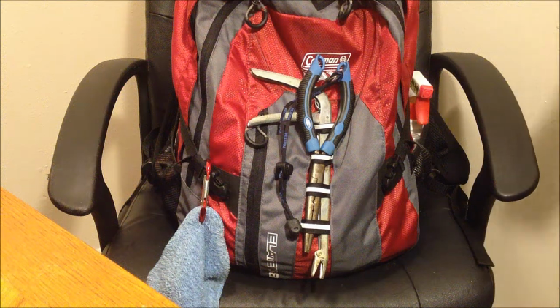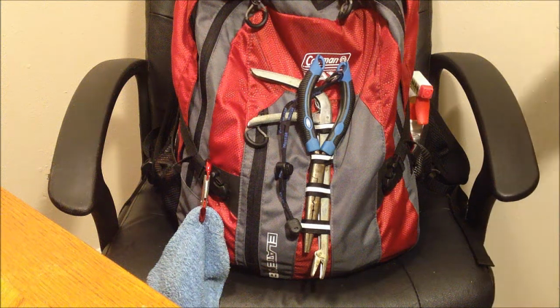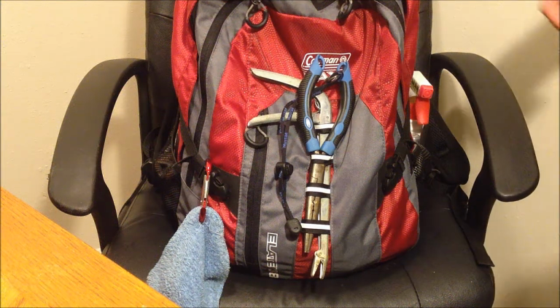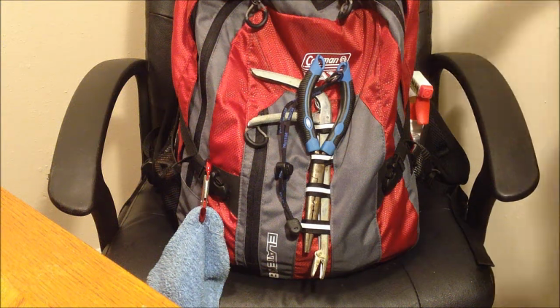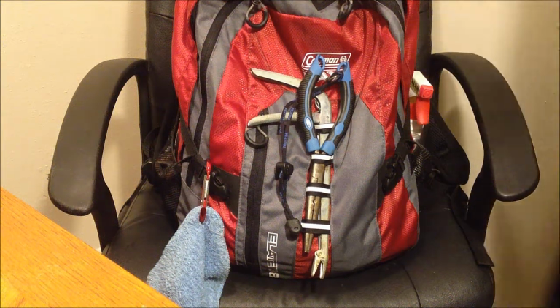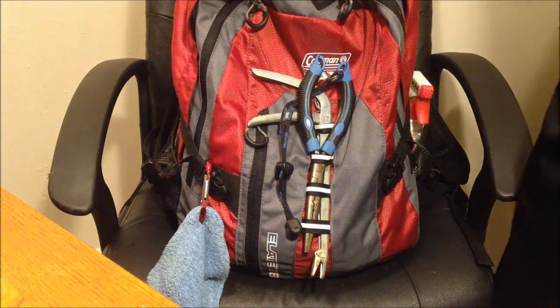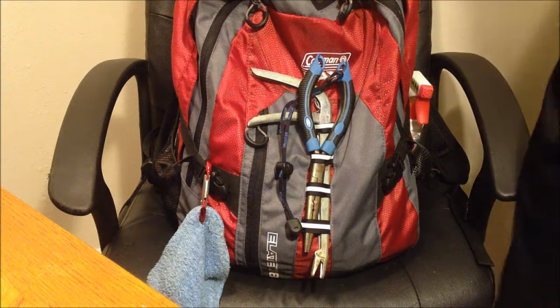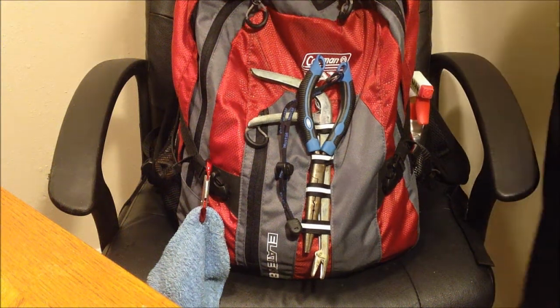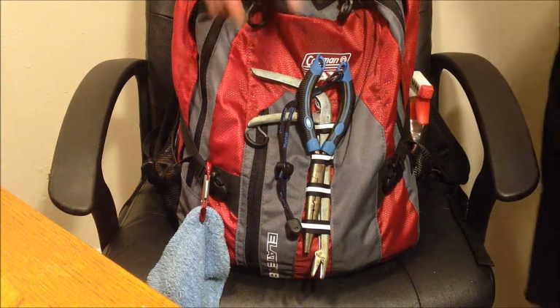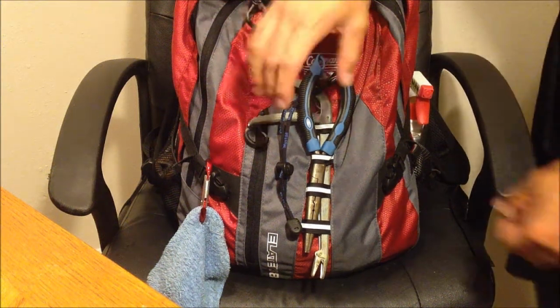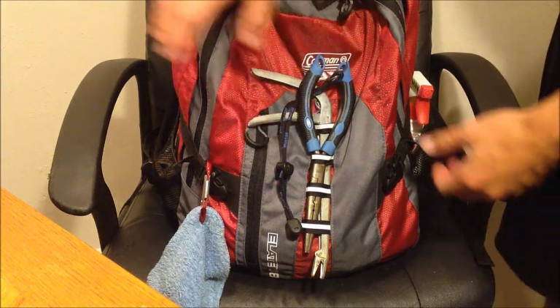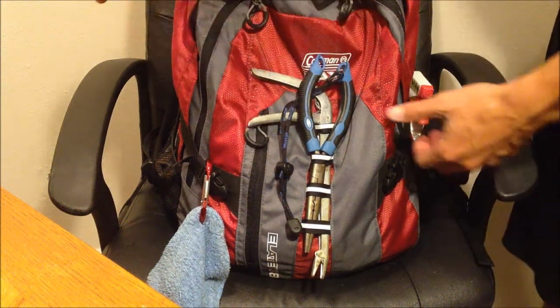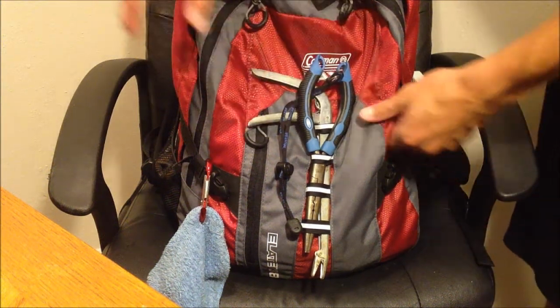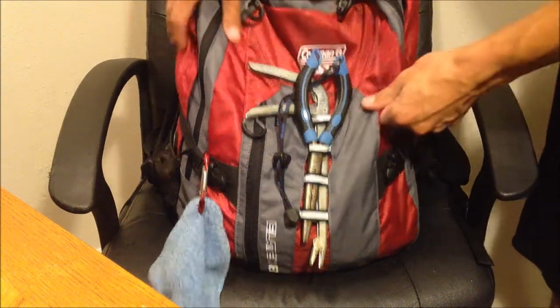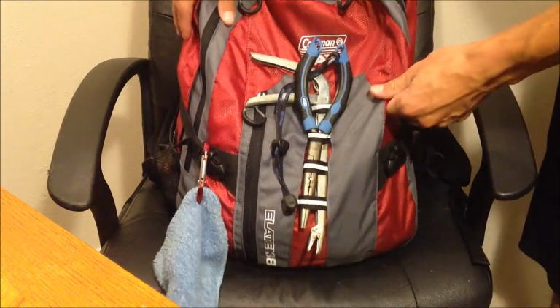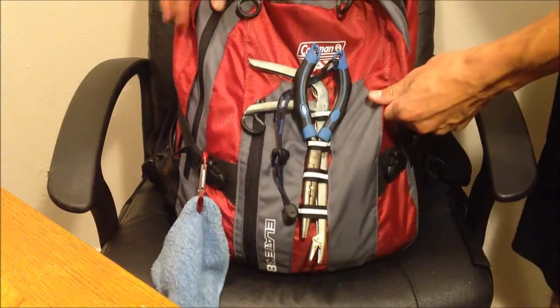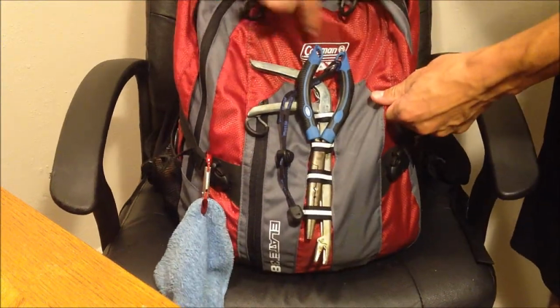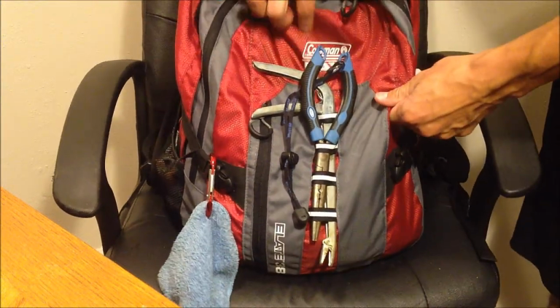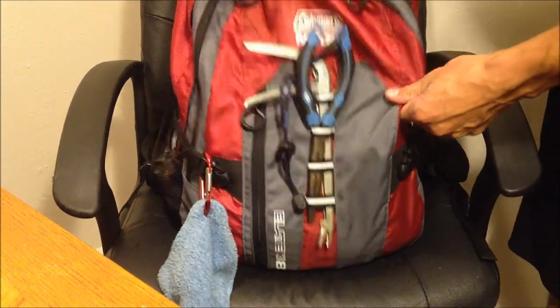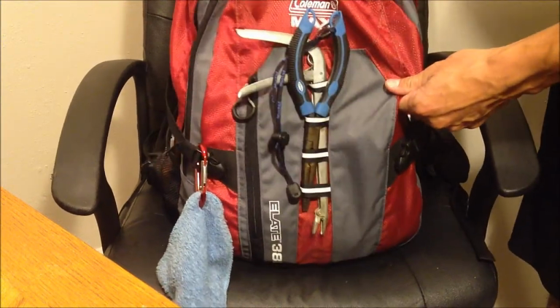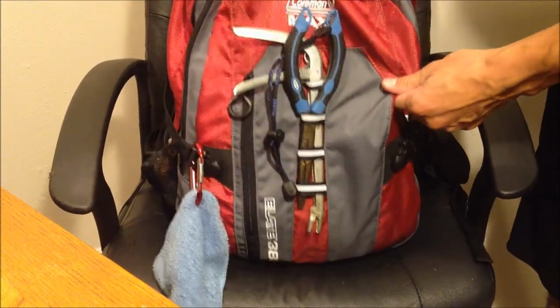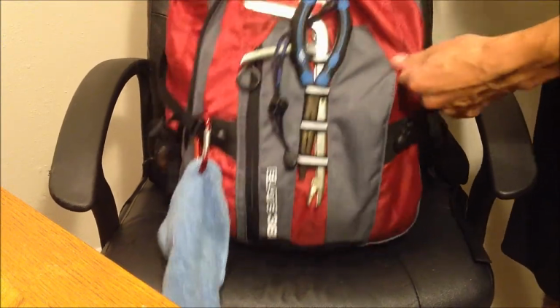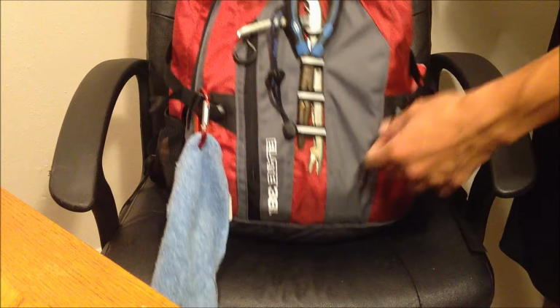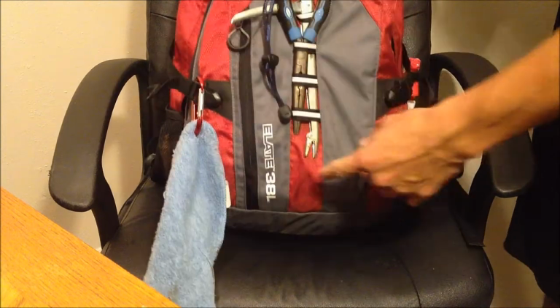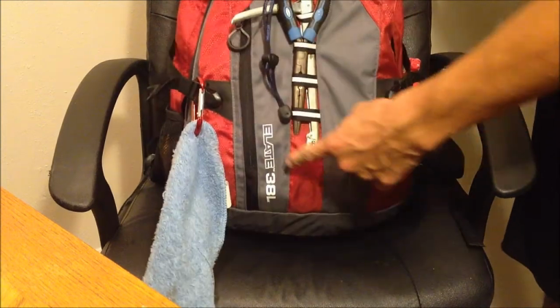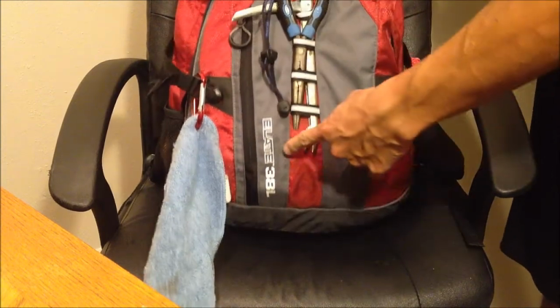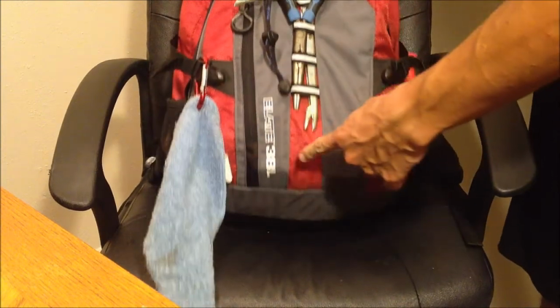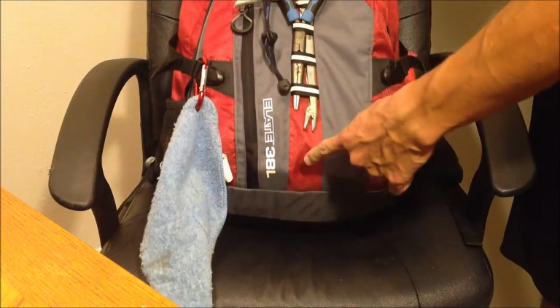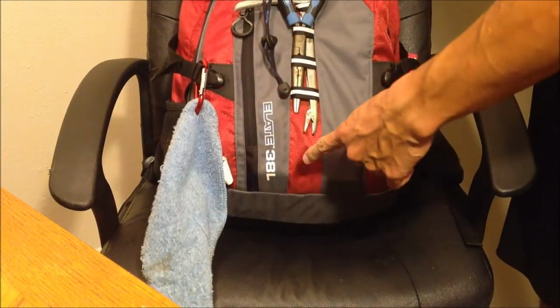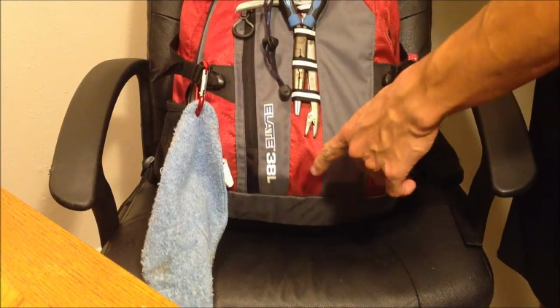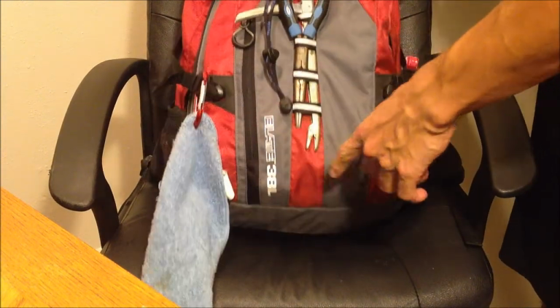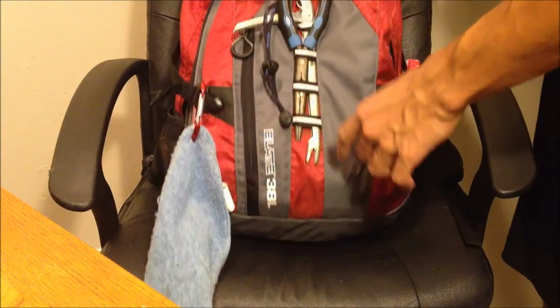Alright, I'm just going to explain my backpack really quick. It is a Coleman Max Elate 38L.